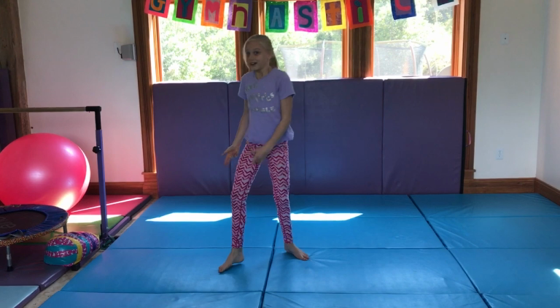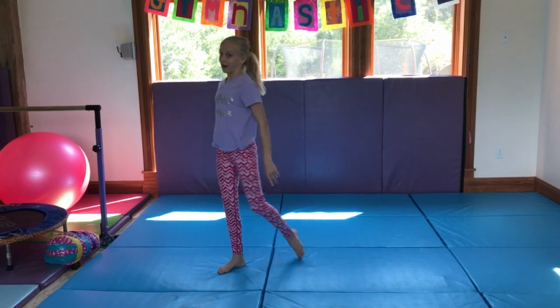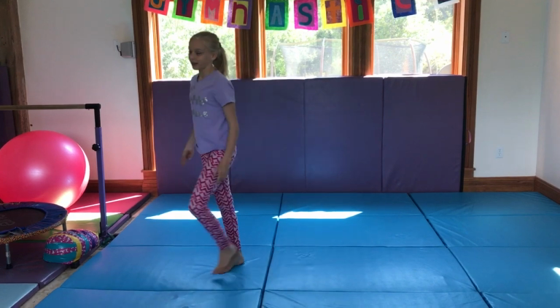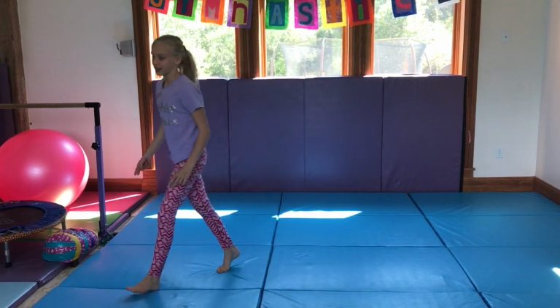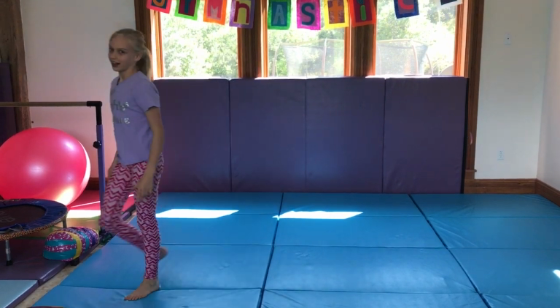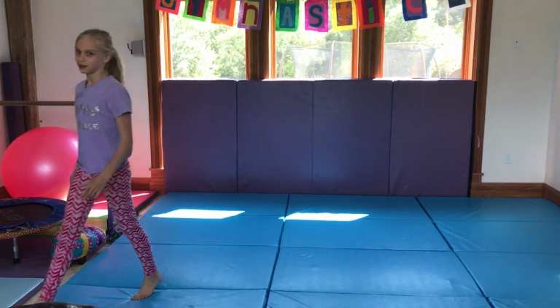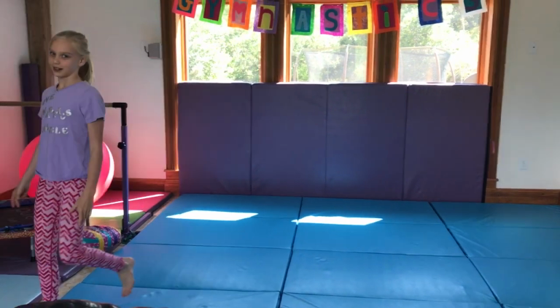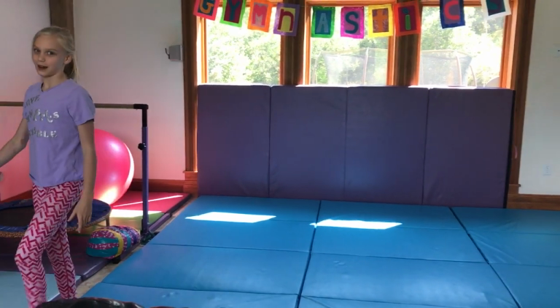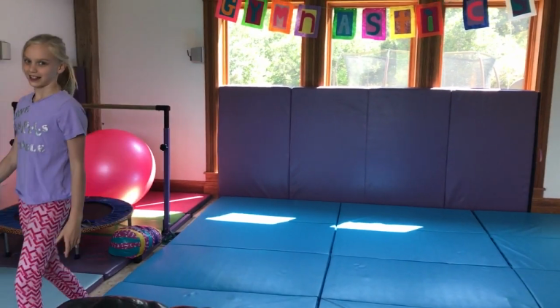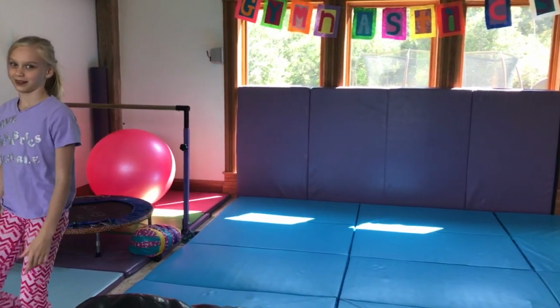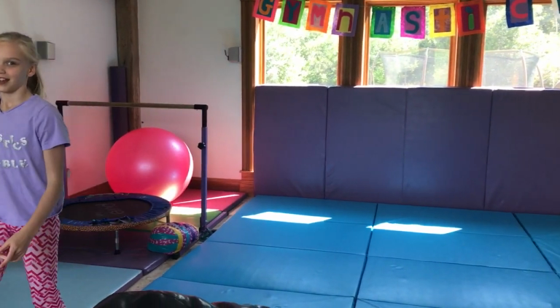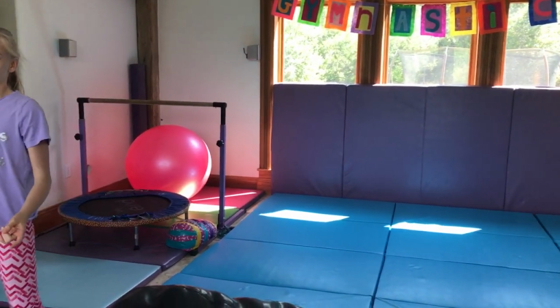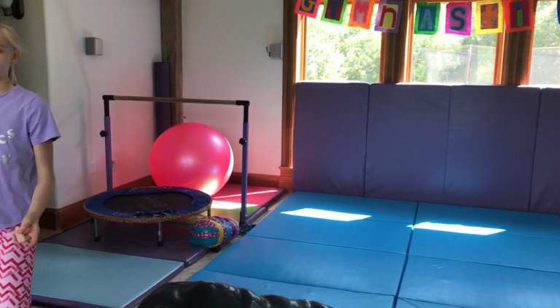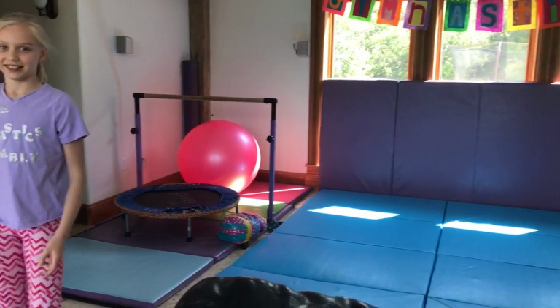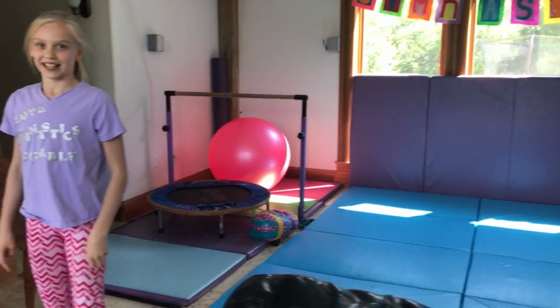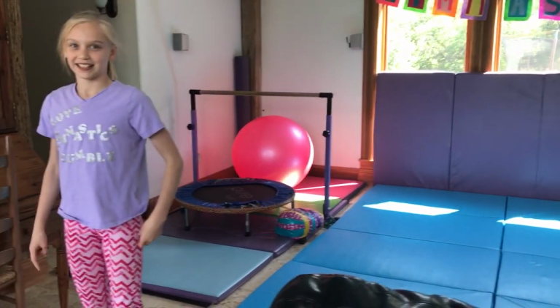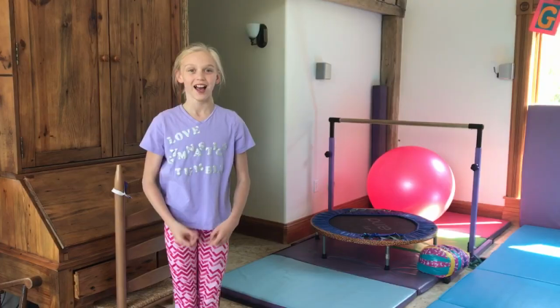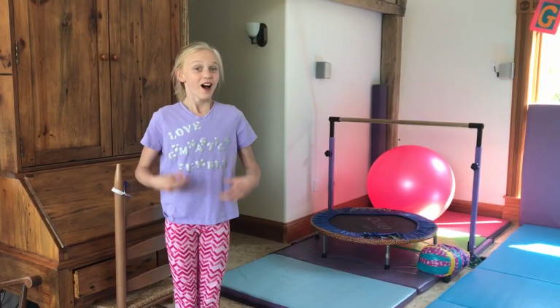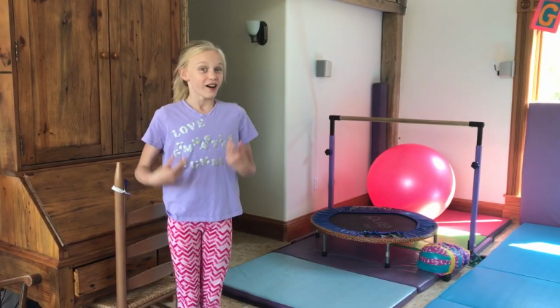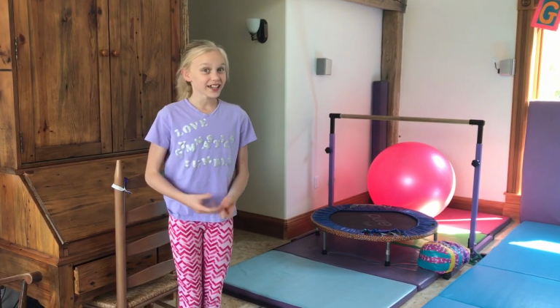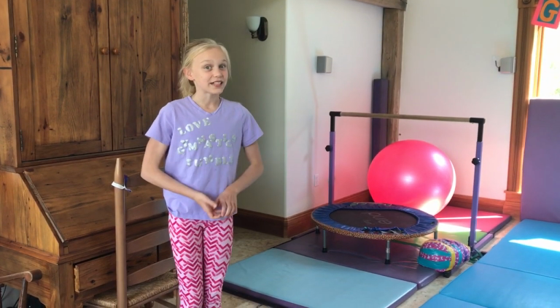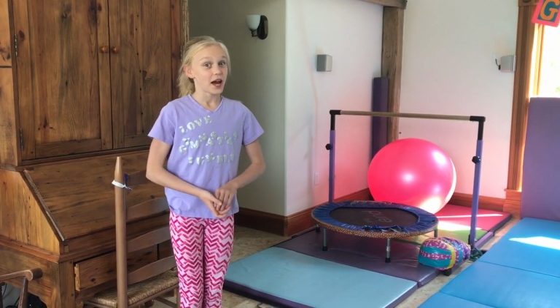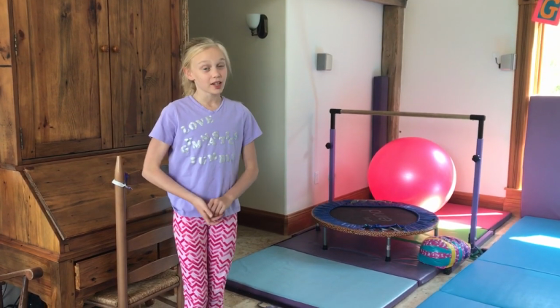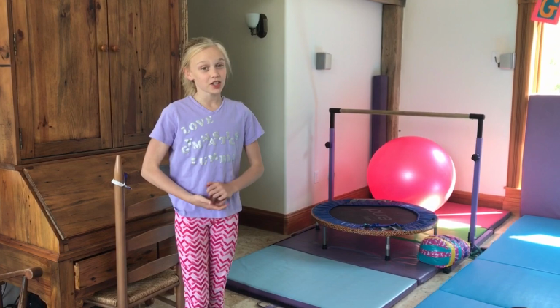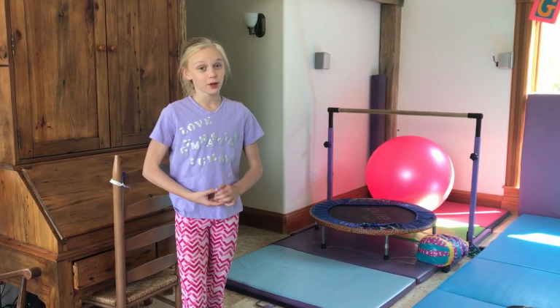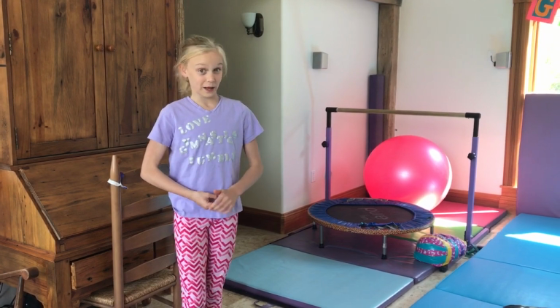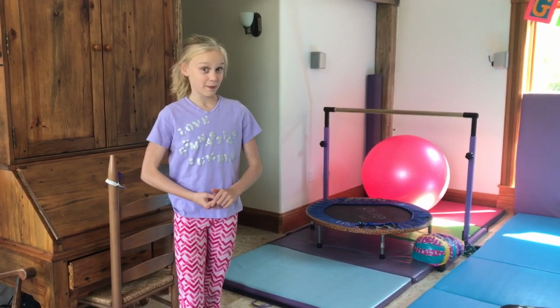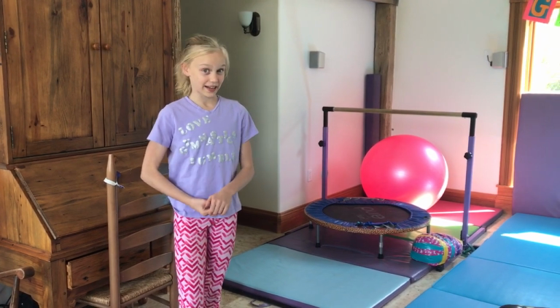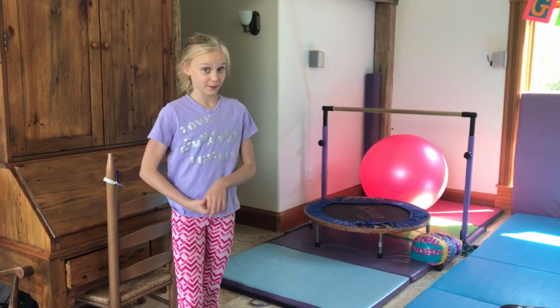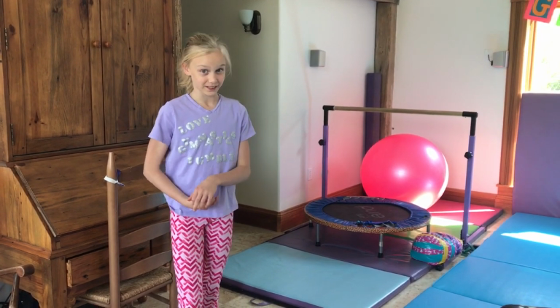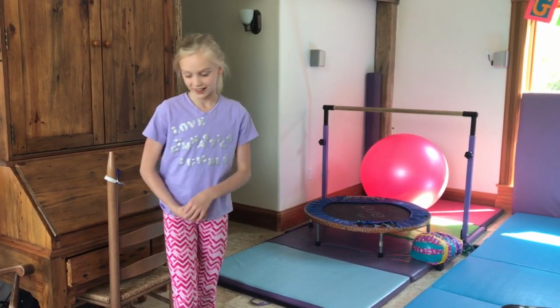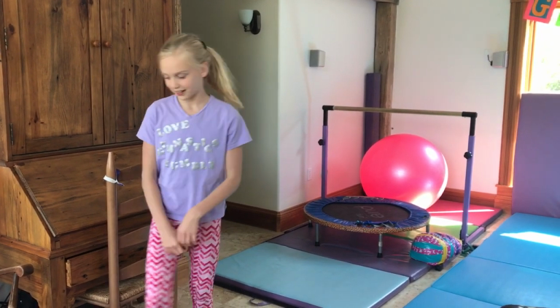Now I'm going to show you how to do a round off back handspring. Here's what it looks like. Okay guys, so now I'm going to show you what a round off back handspring looks like.